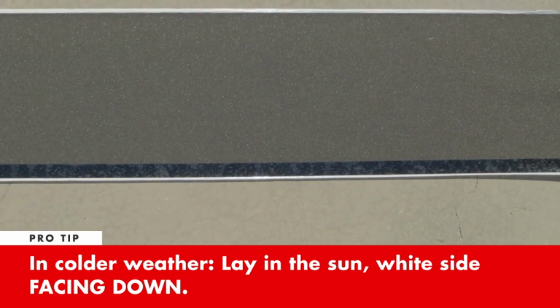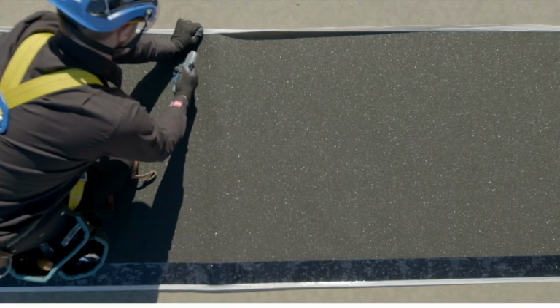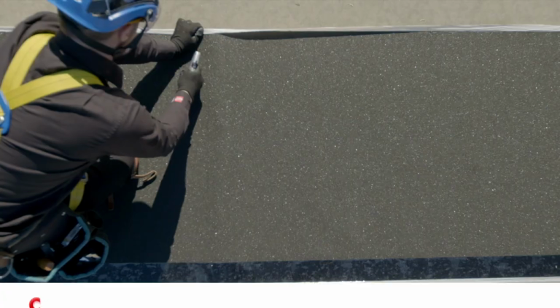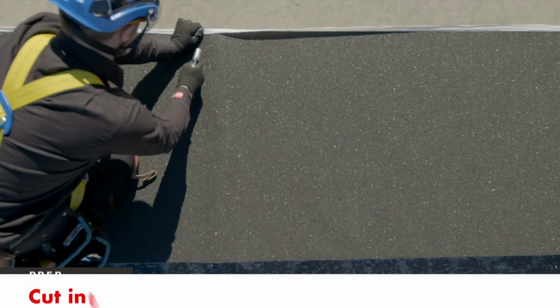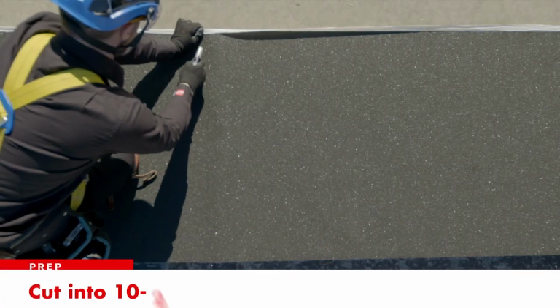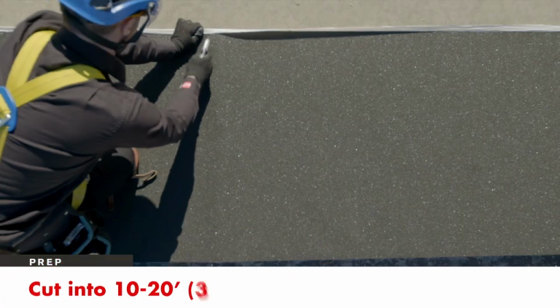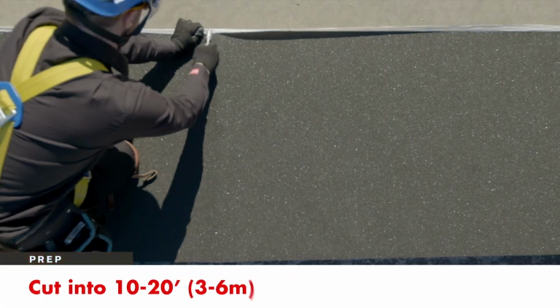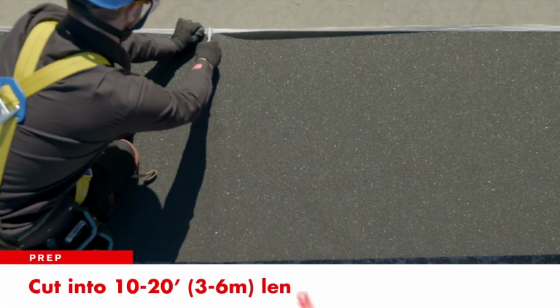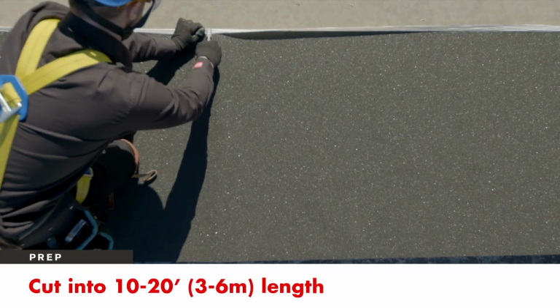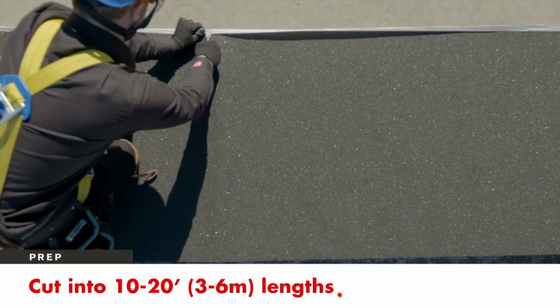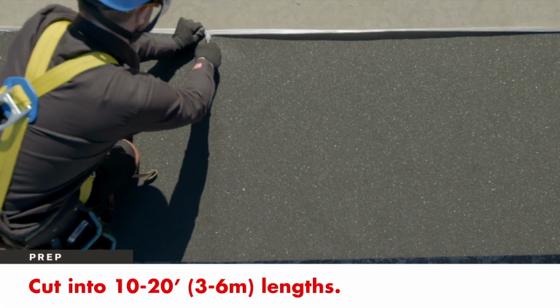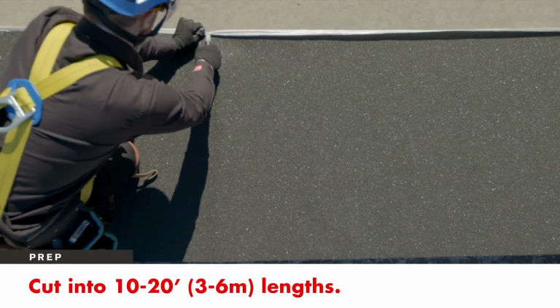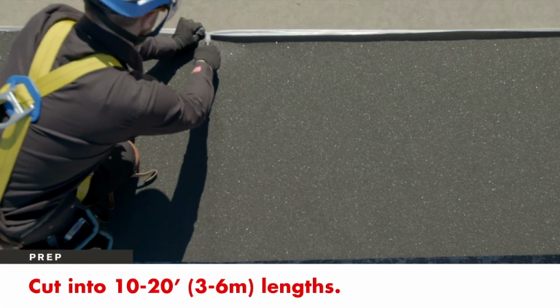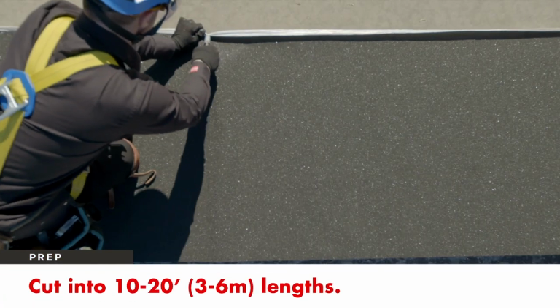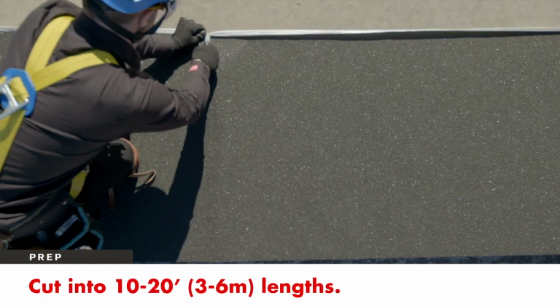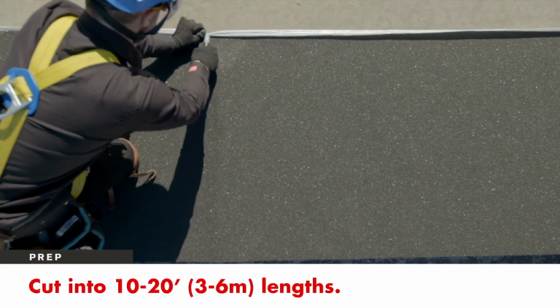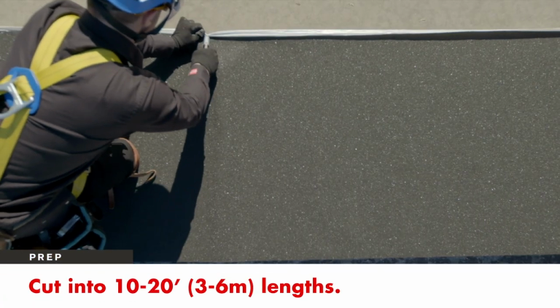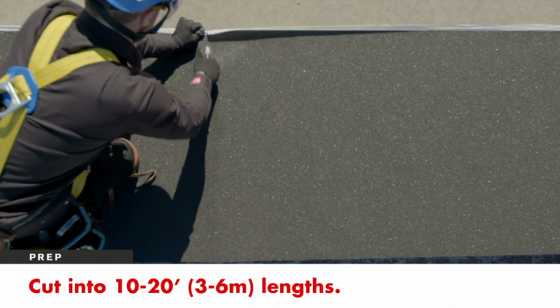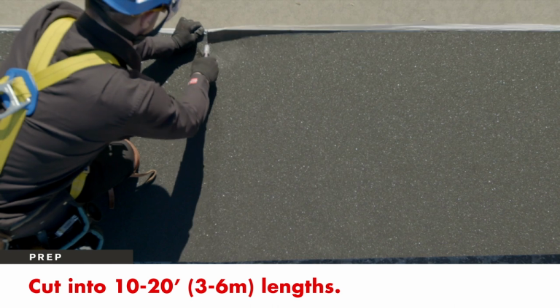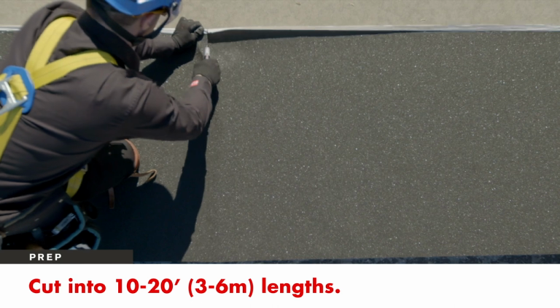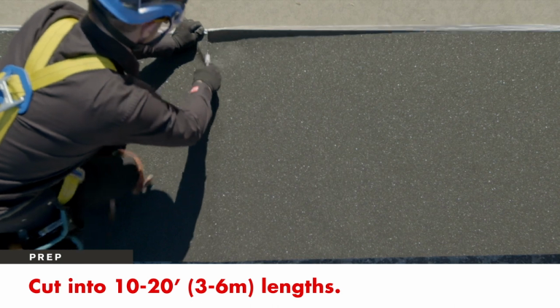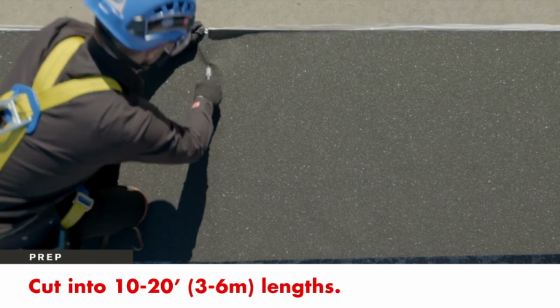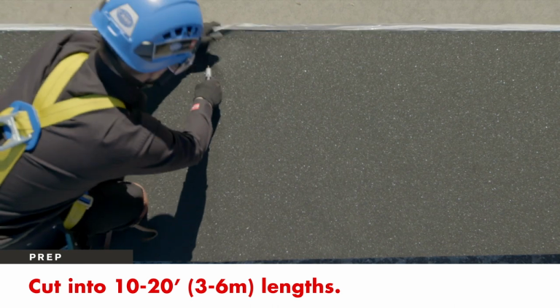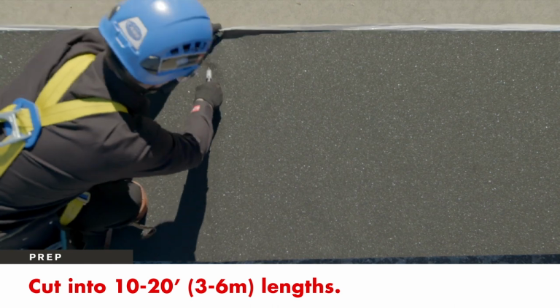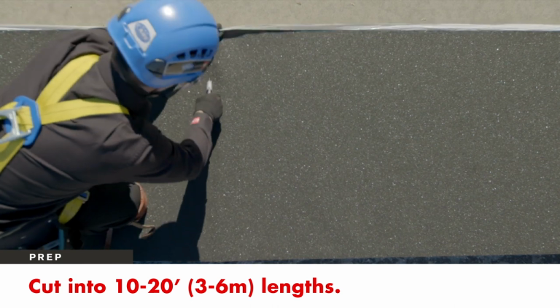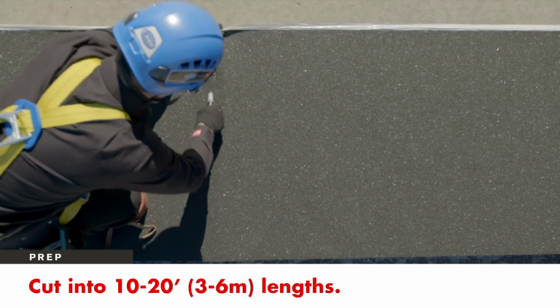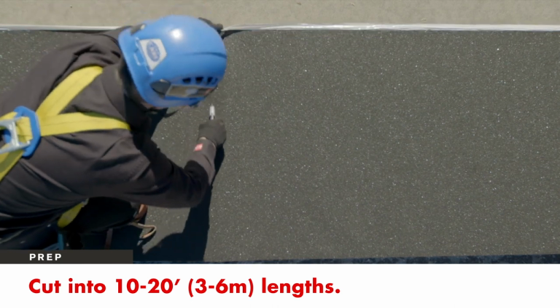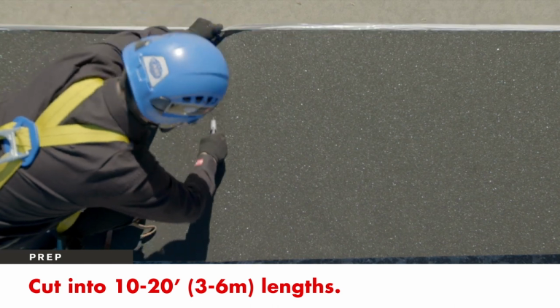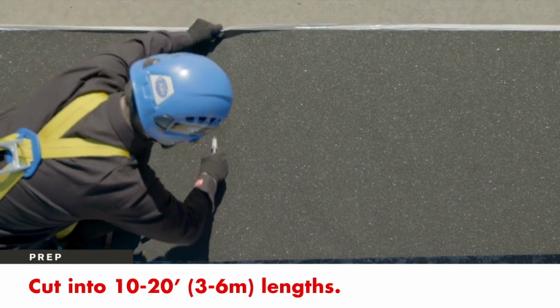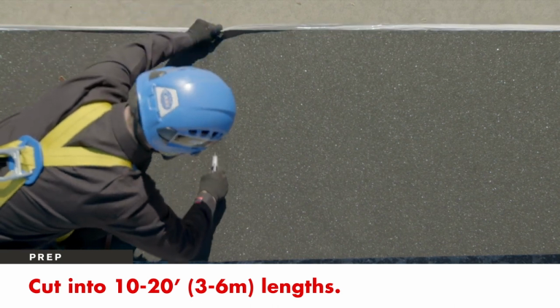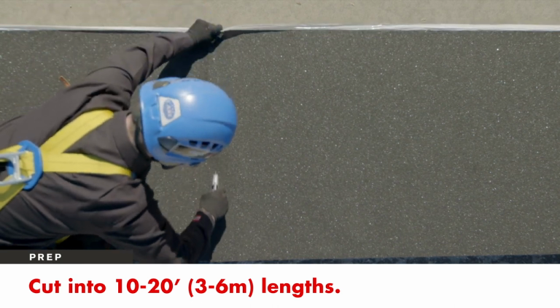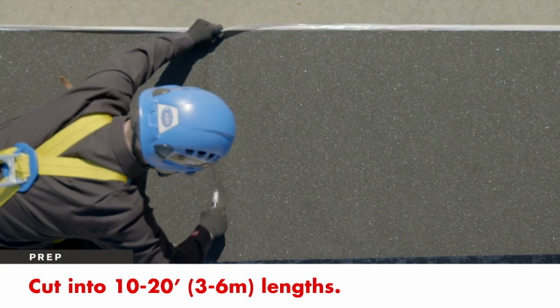To make handling easier, cut the leak barrier into manageable 10 to 20 foot lengths.